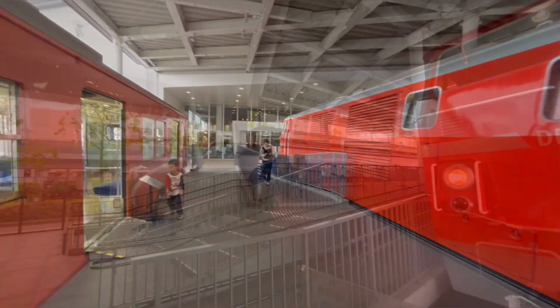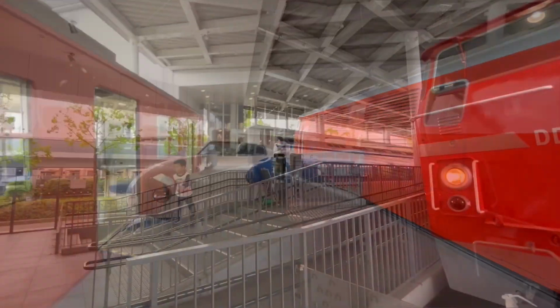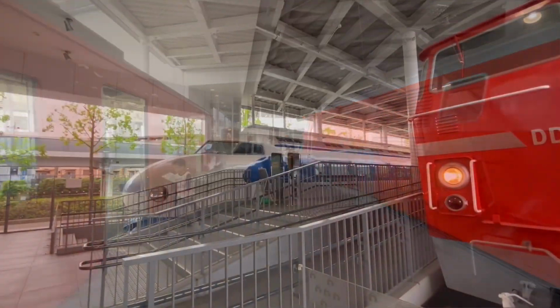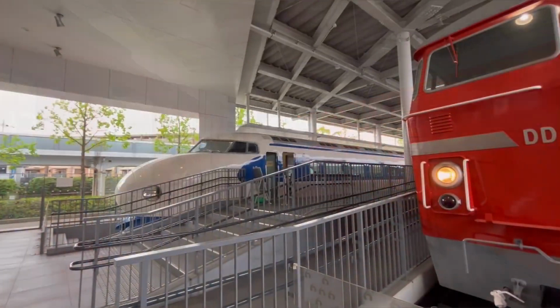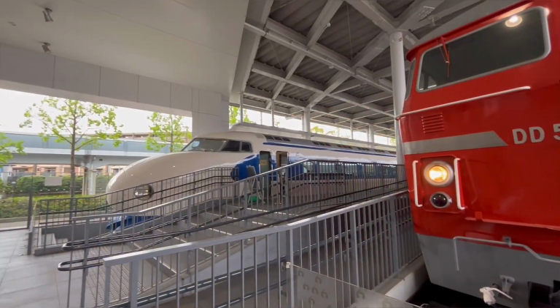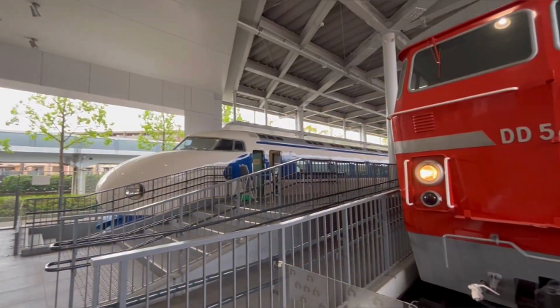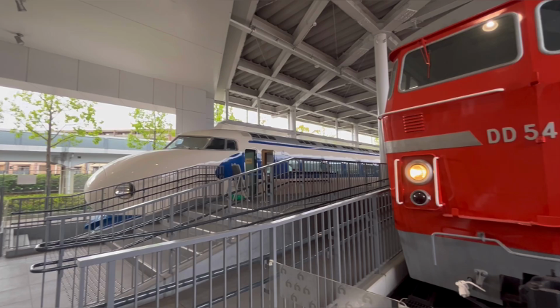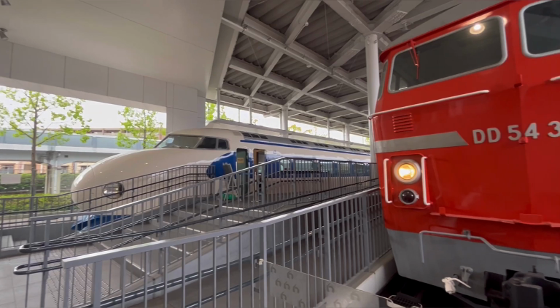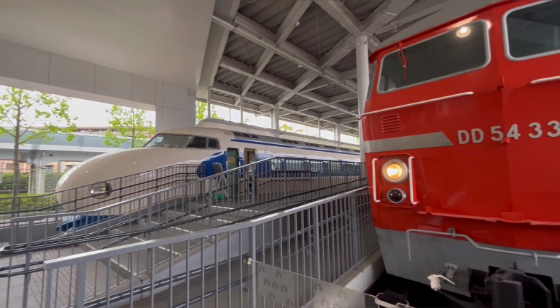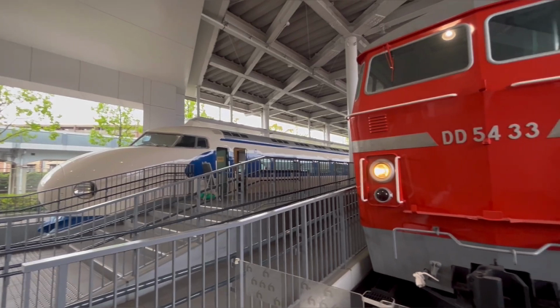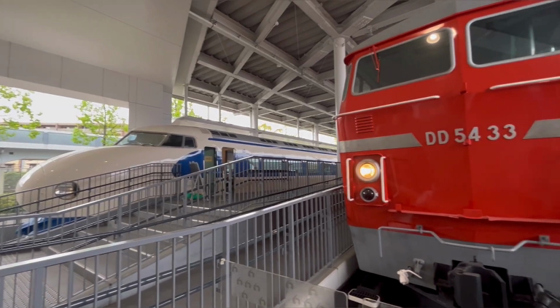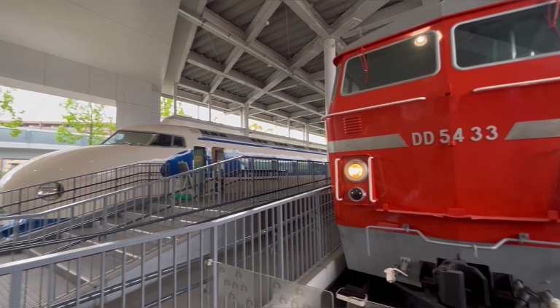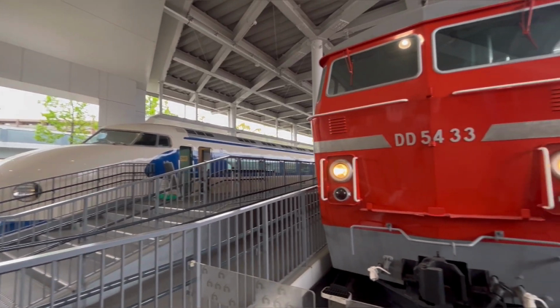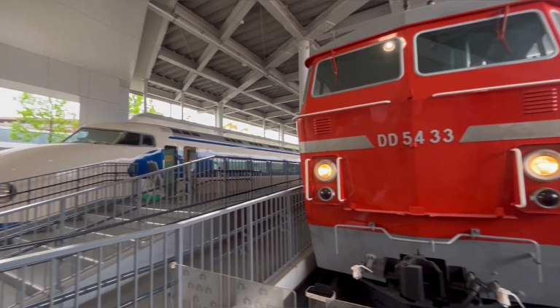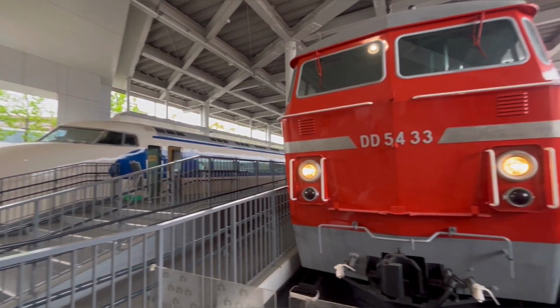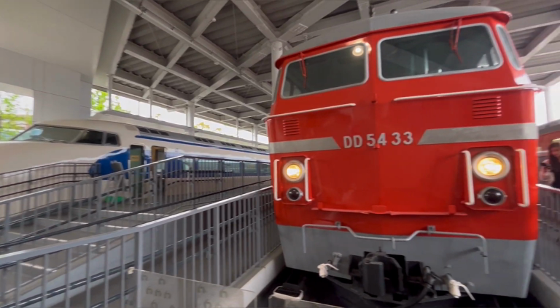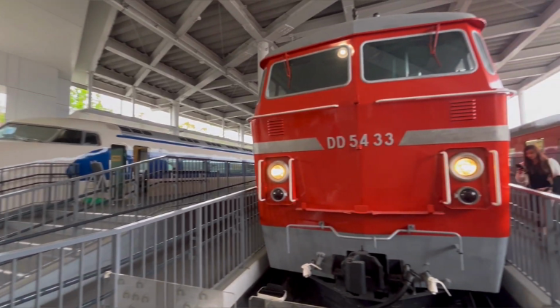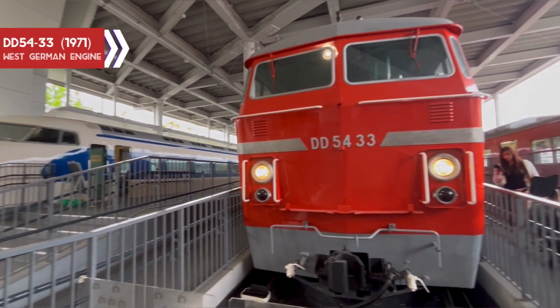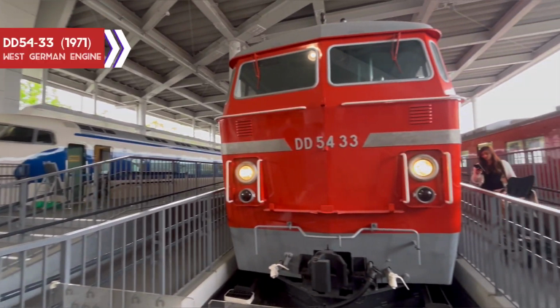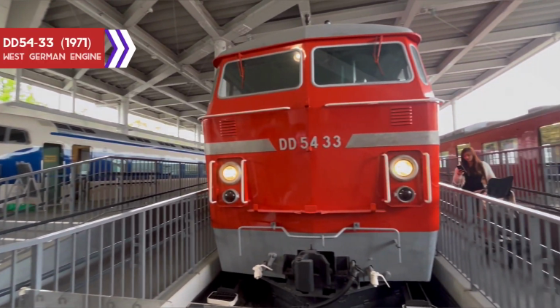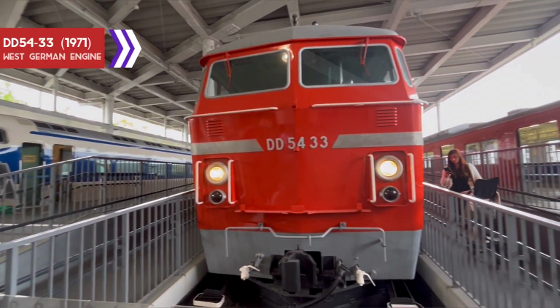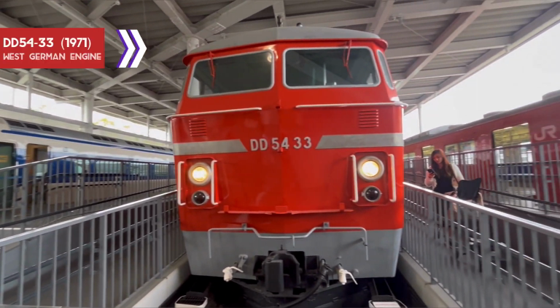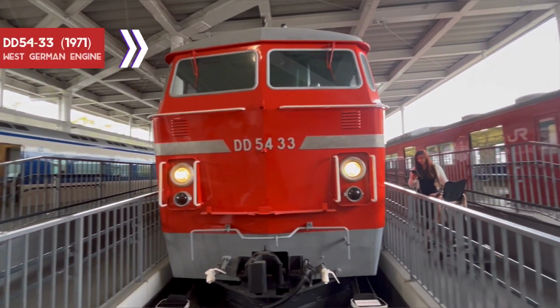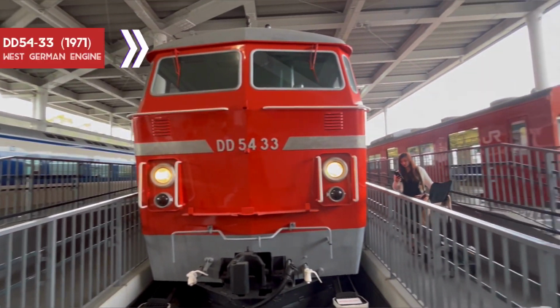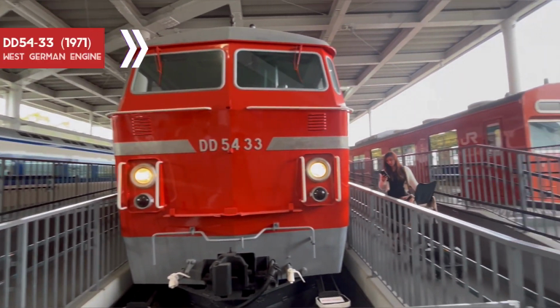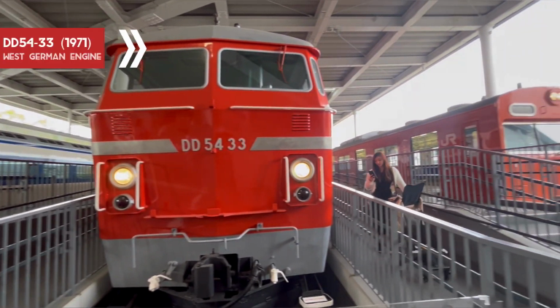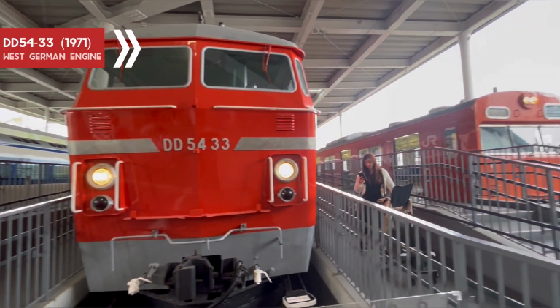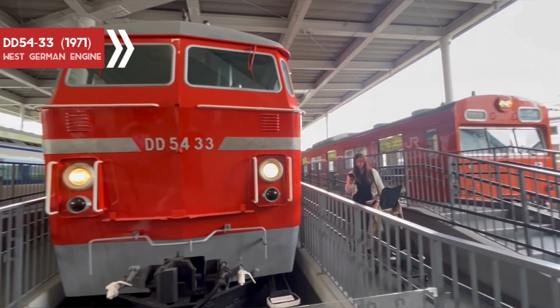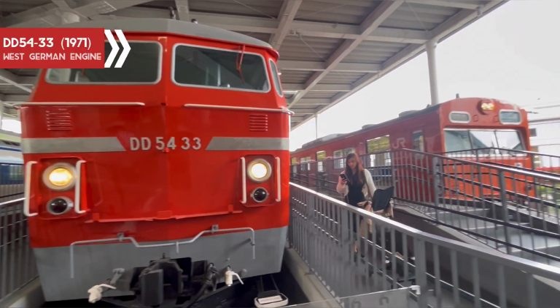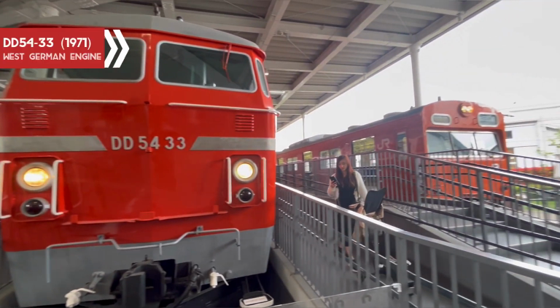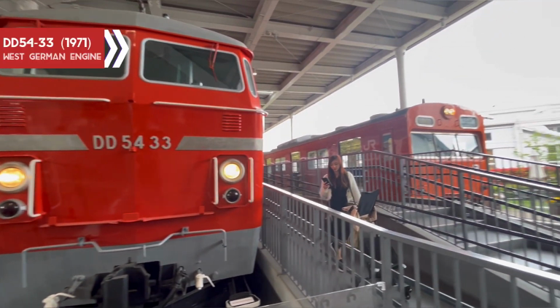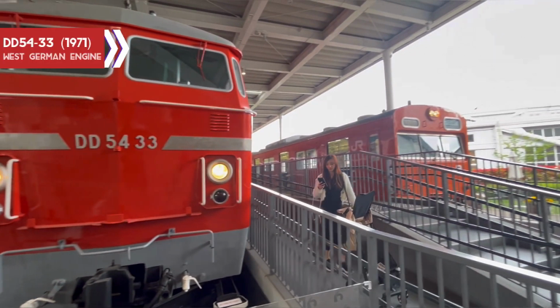There you can see DD5433, a German locomotive.